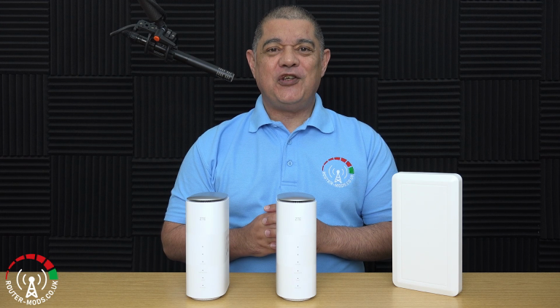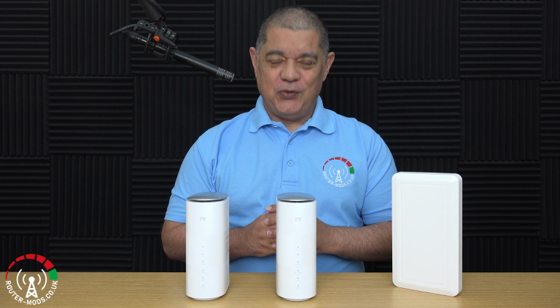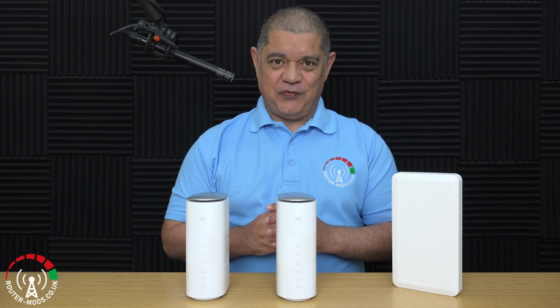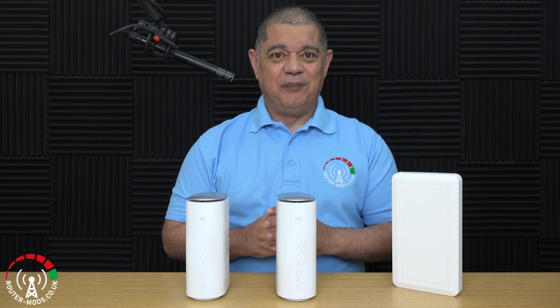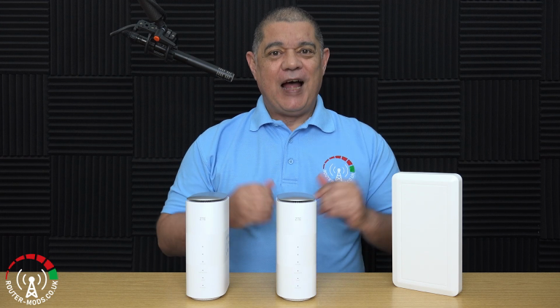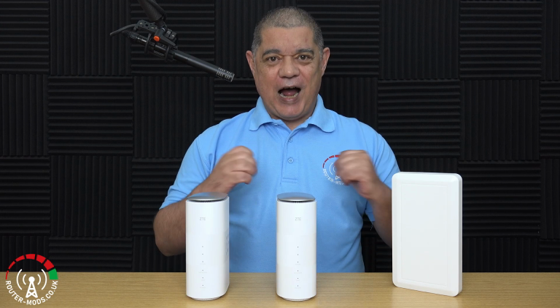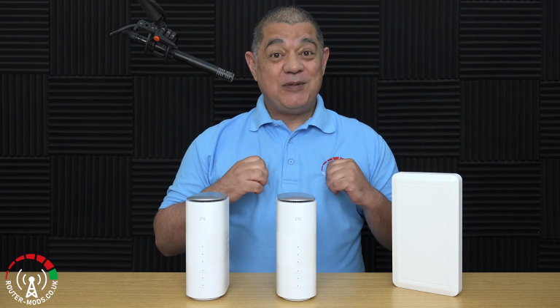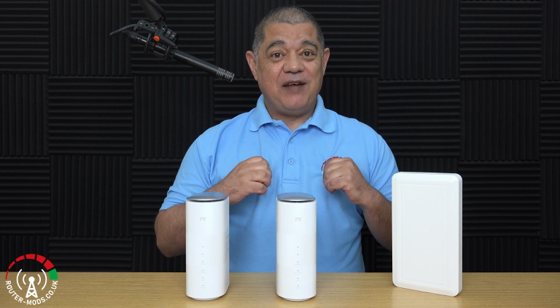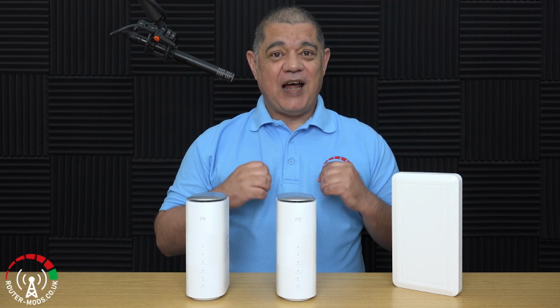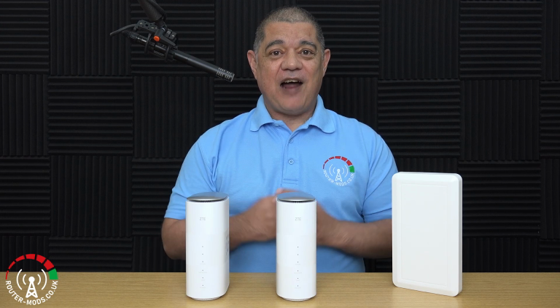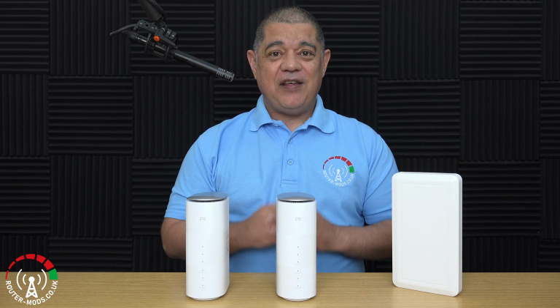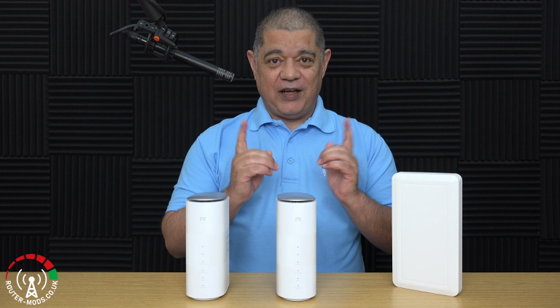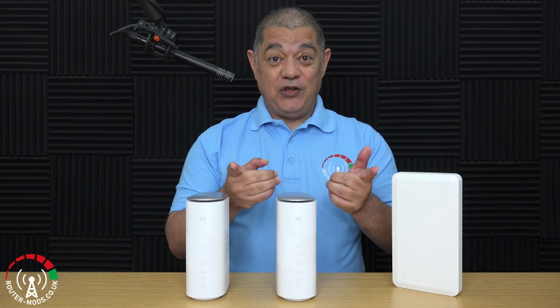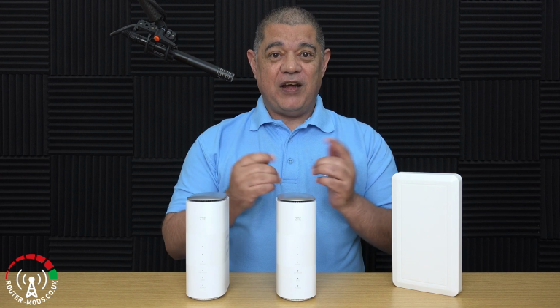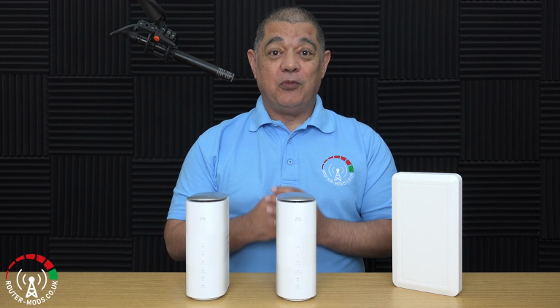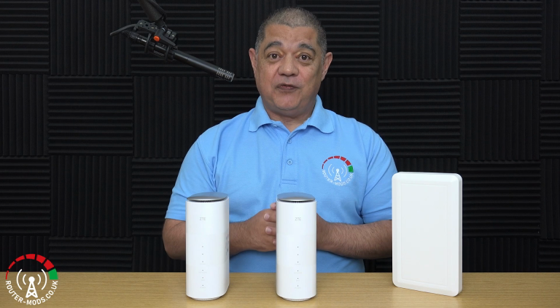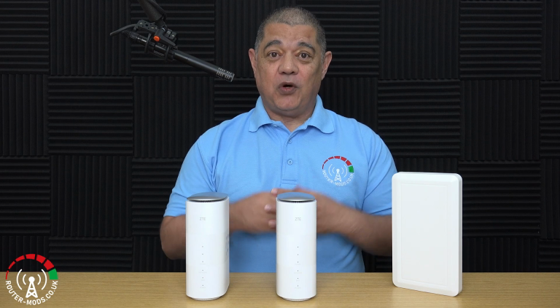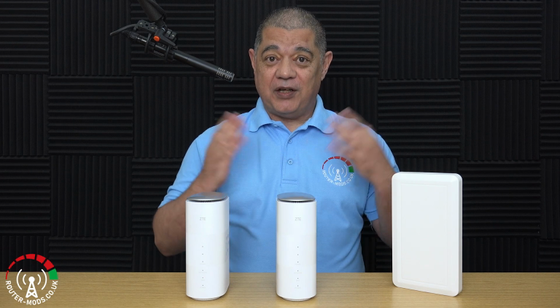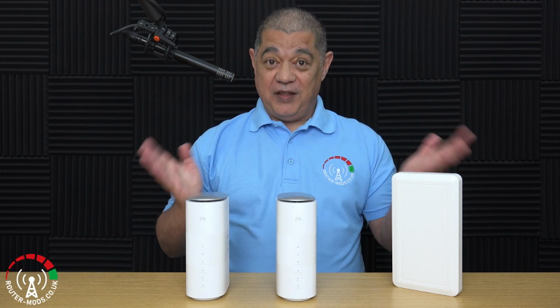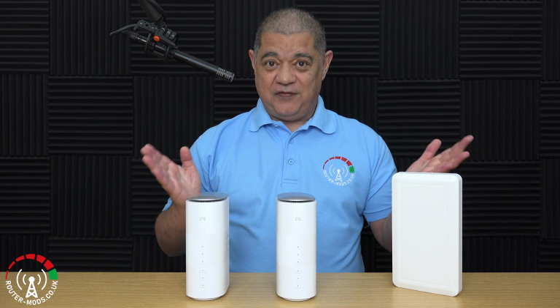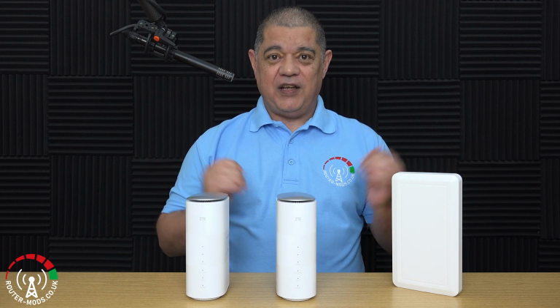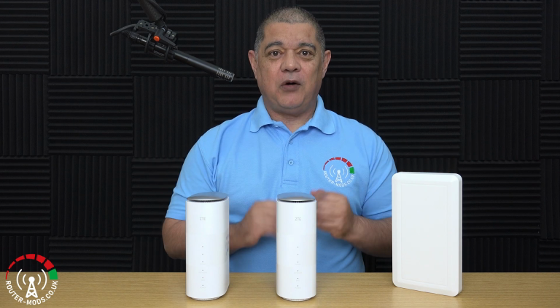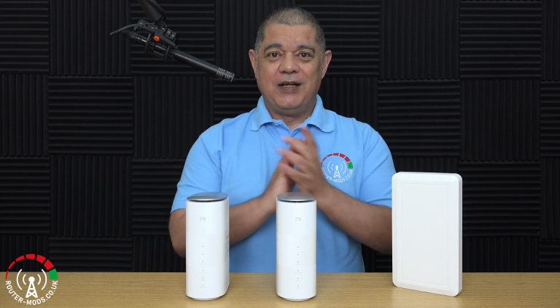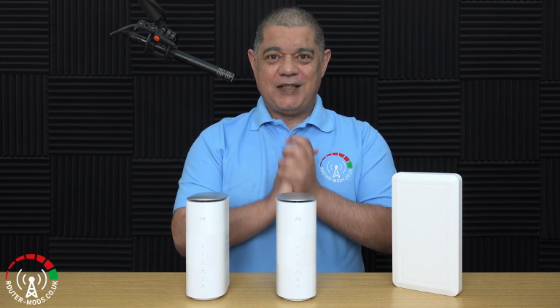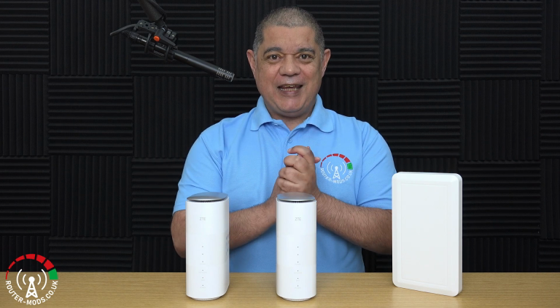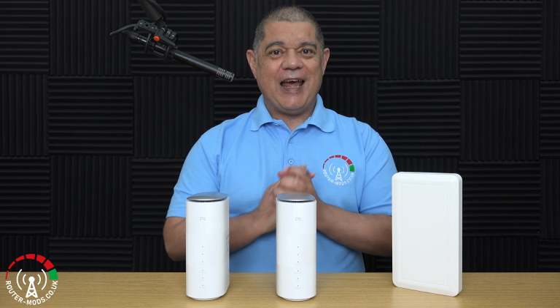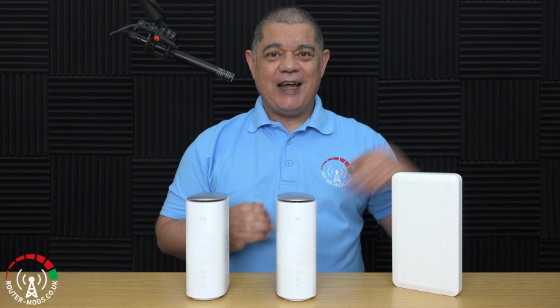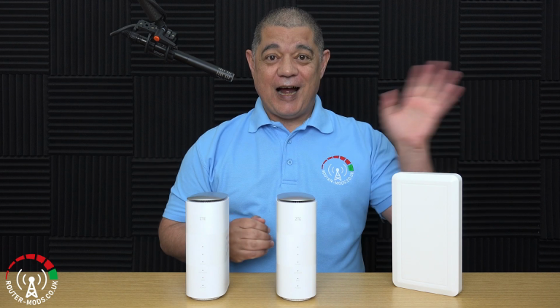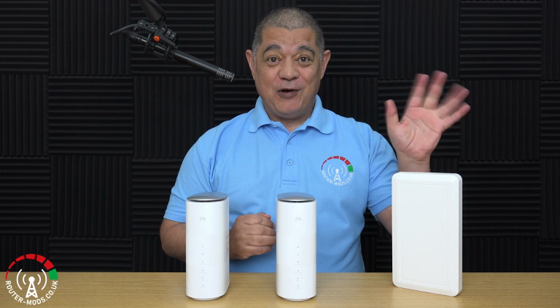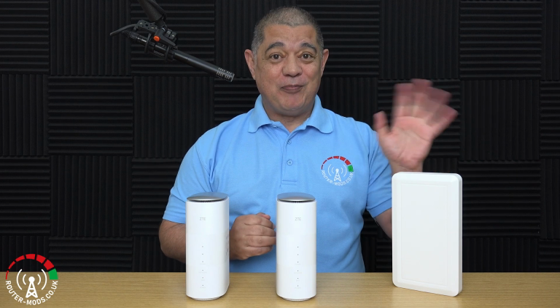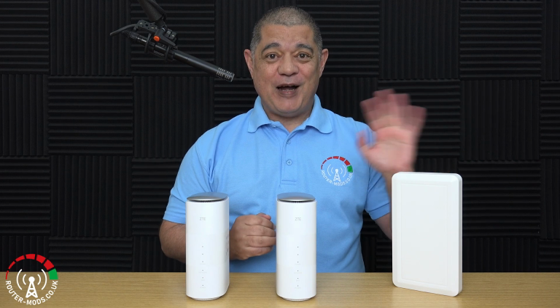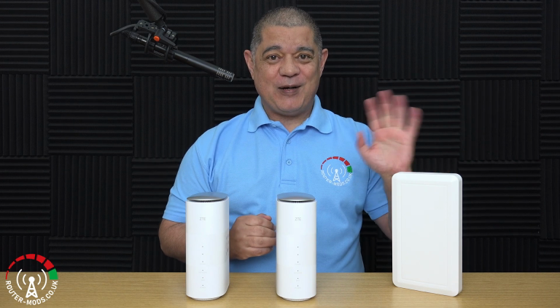Anyway, that will definitely do it for this video. Hopefully you found it useful. I'm David Harry — thank you very much for watching, take care and goodbye.